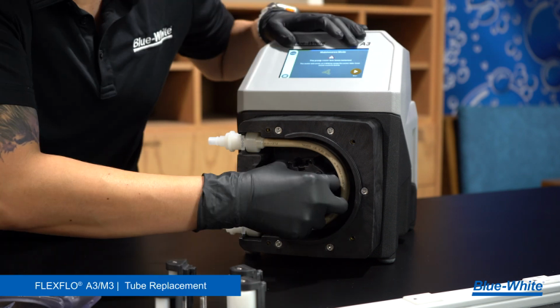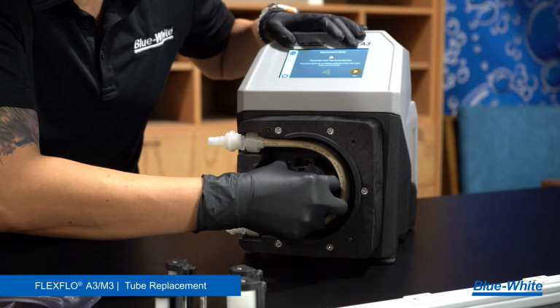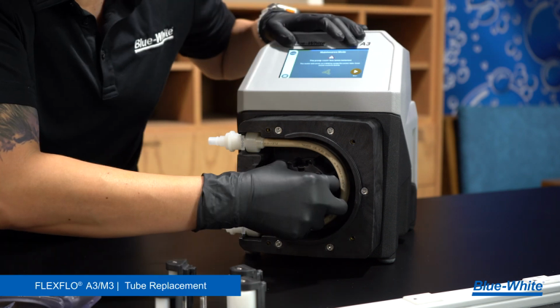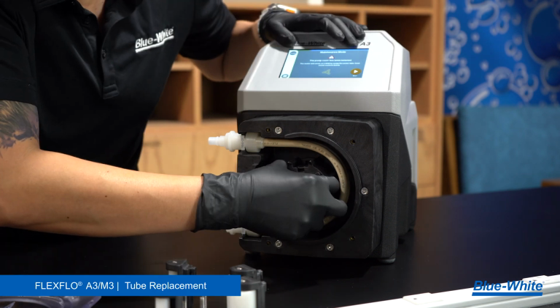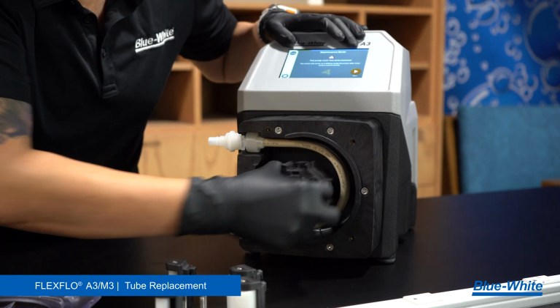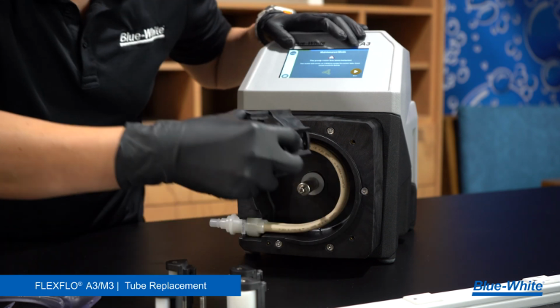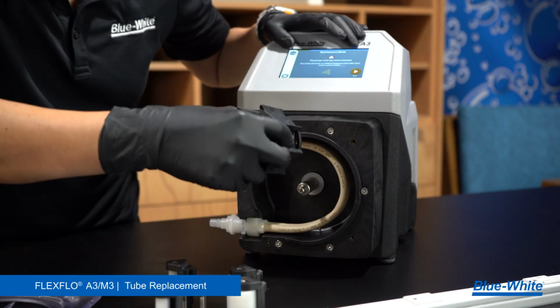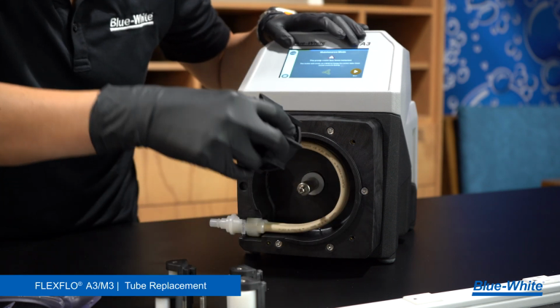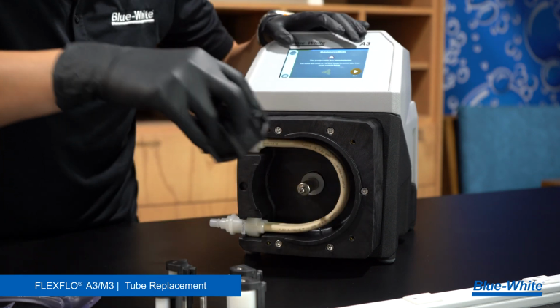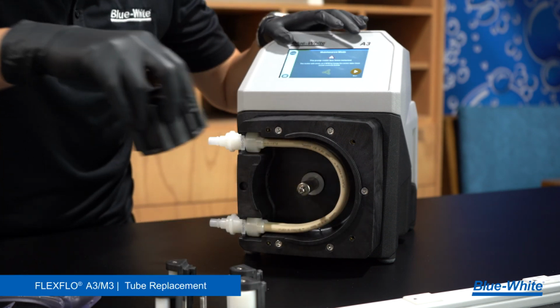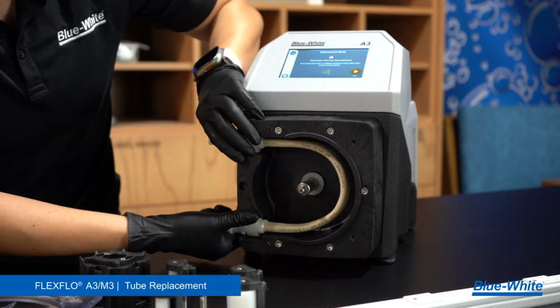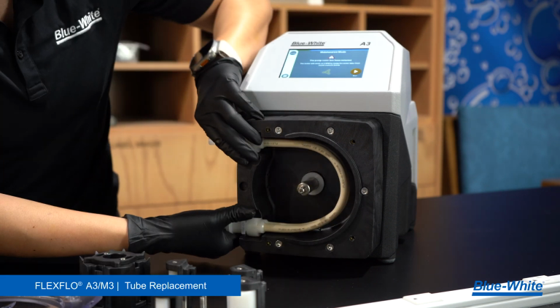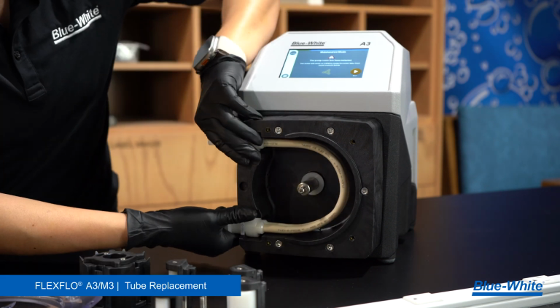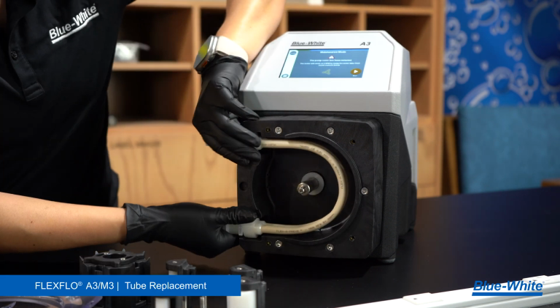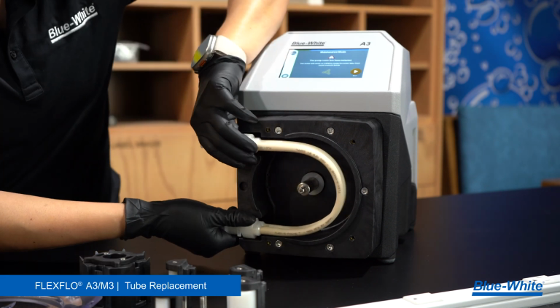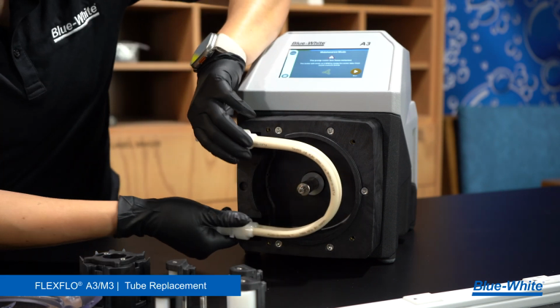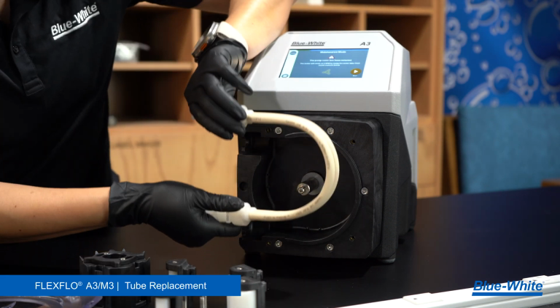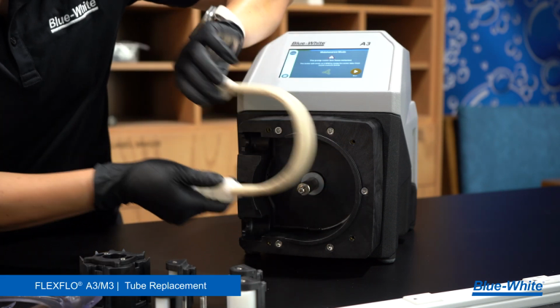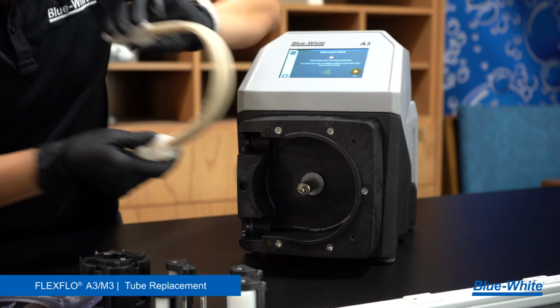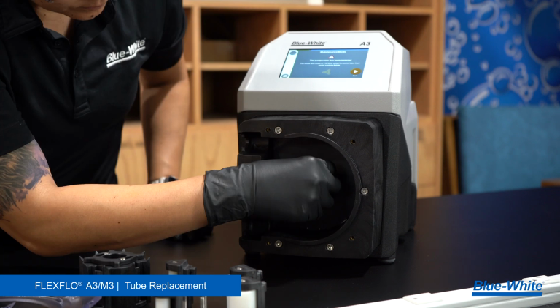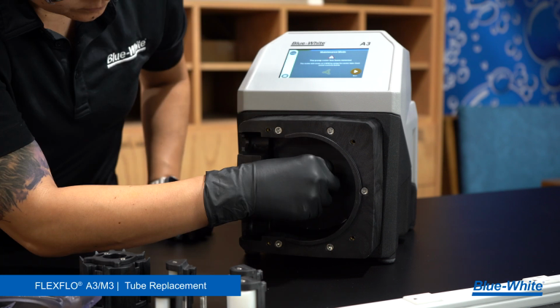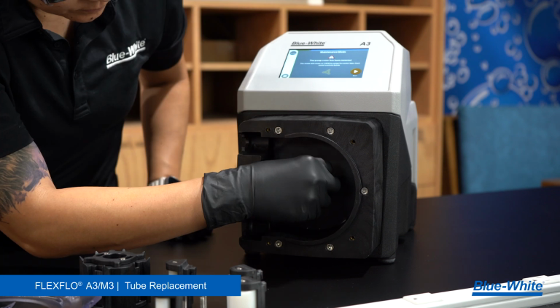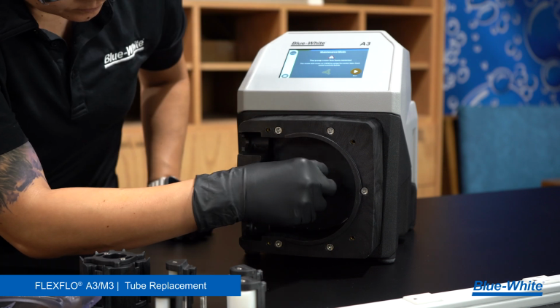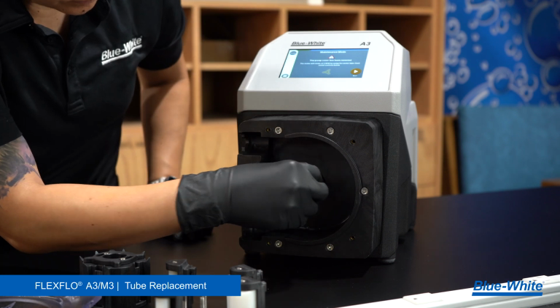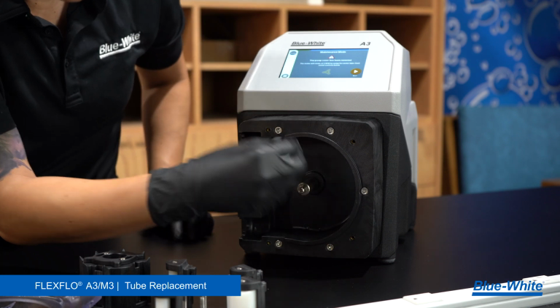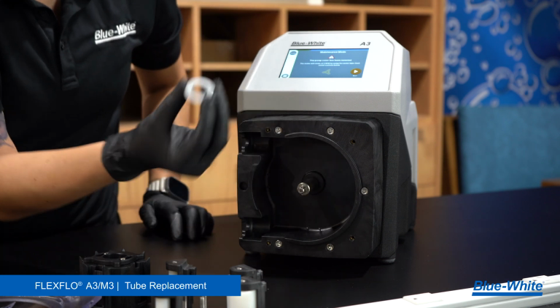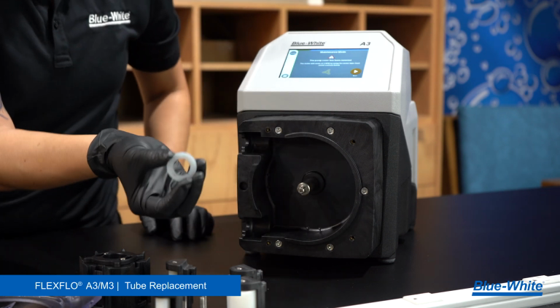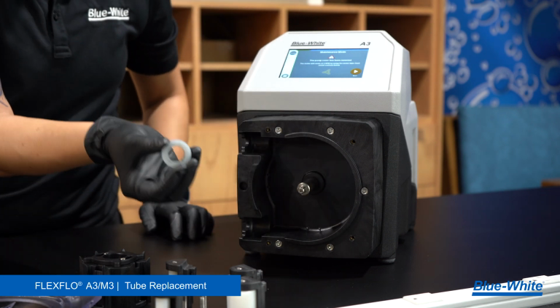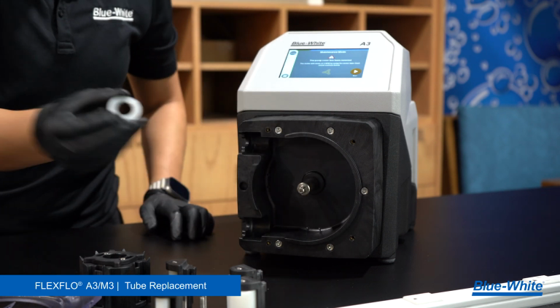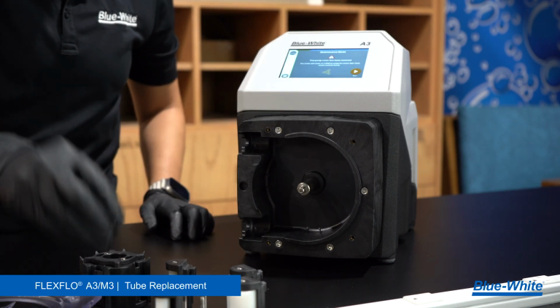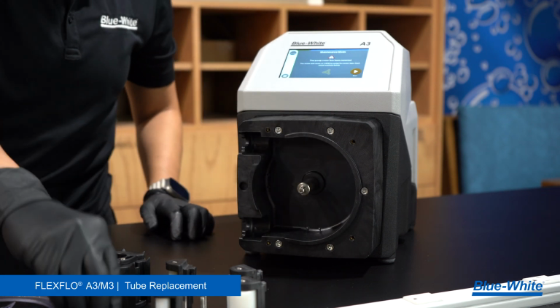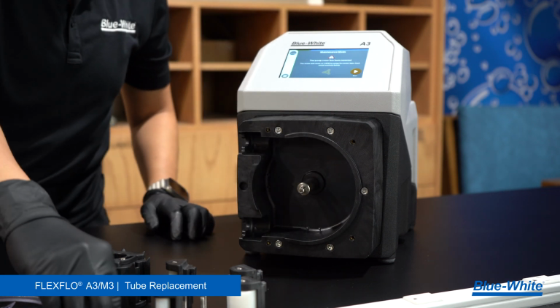Repeat this process for the remaining three rollers. Remove the rotor body, then remove the tubing. Lastly, remove the rear spacer.